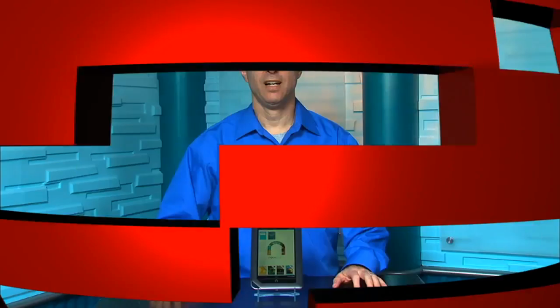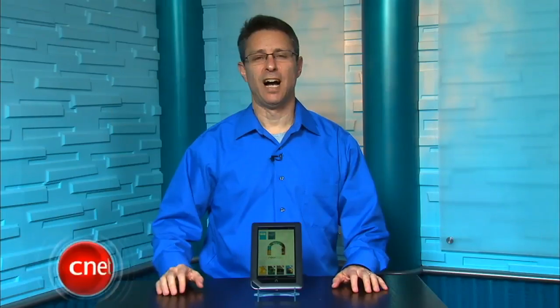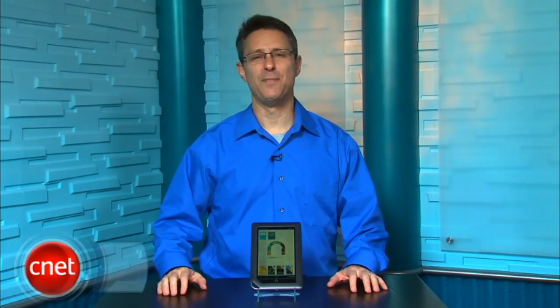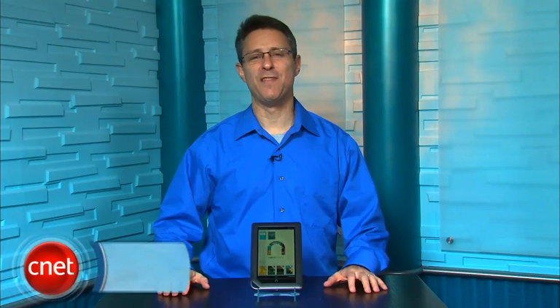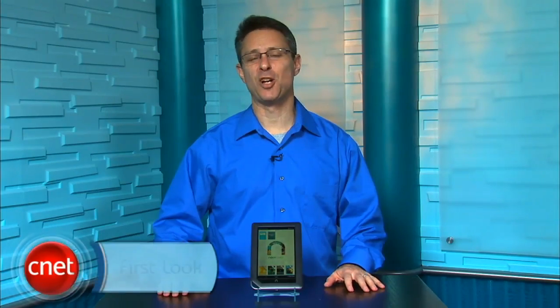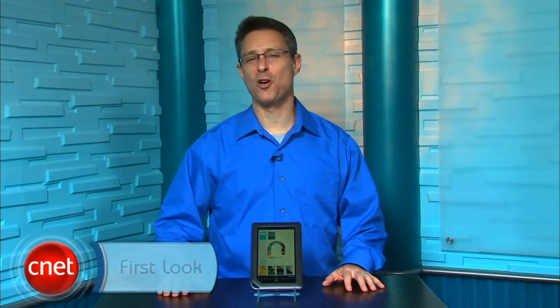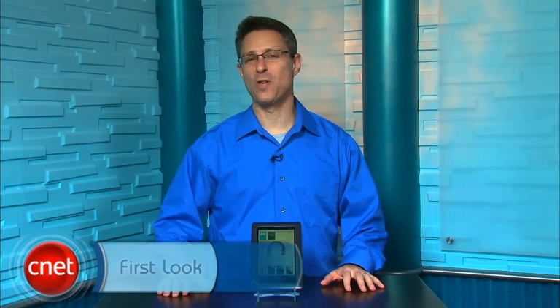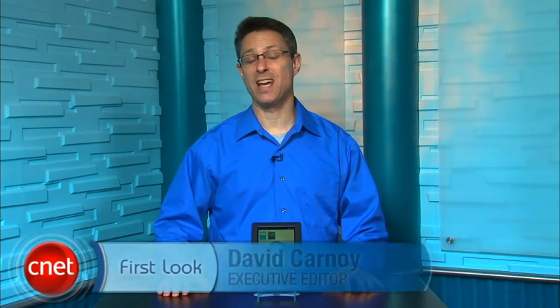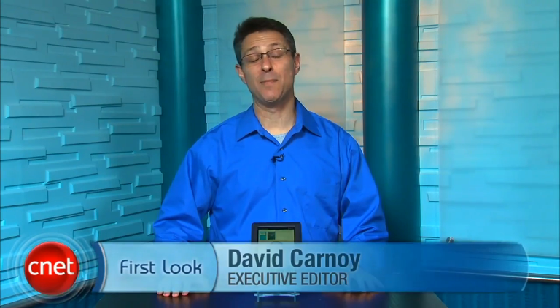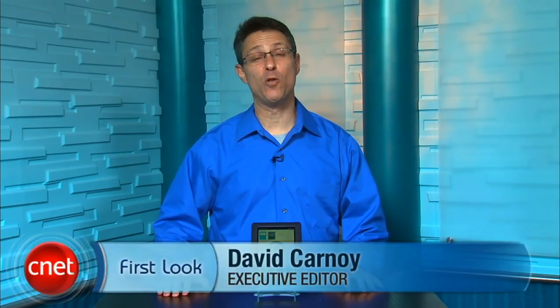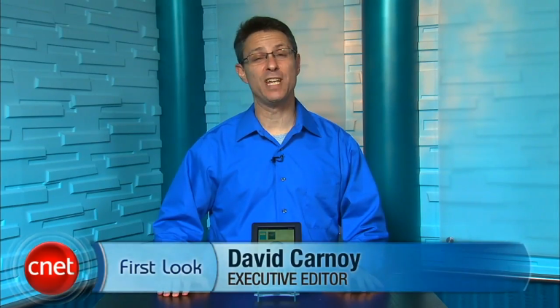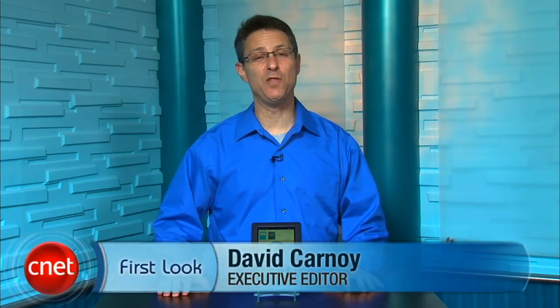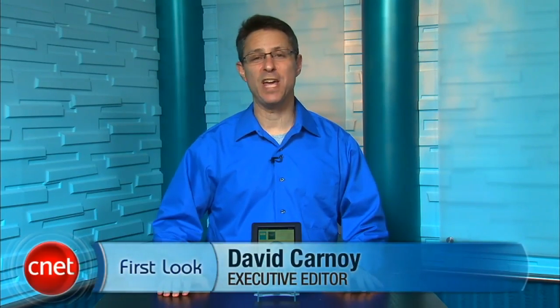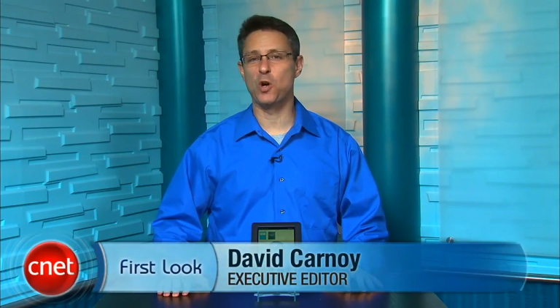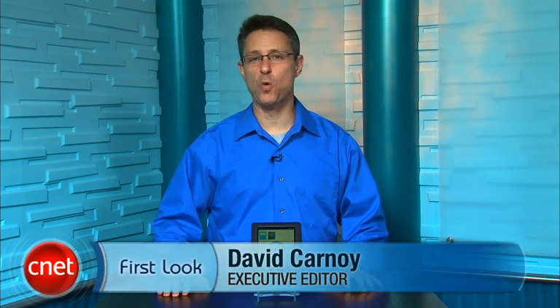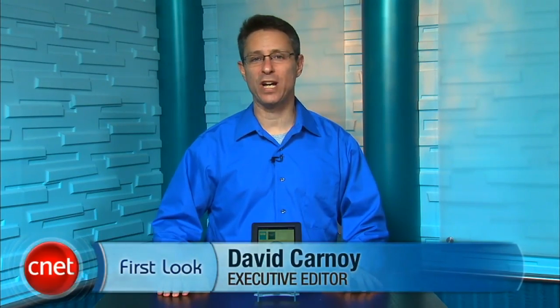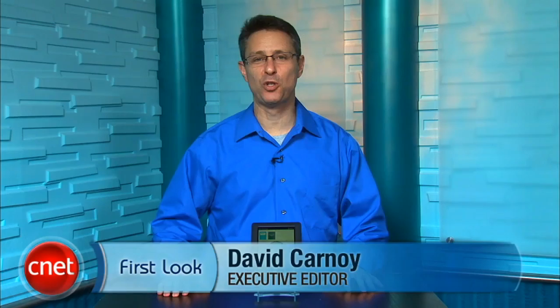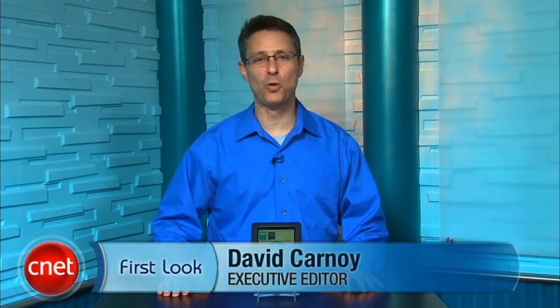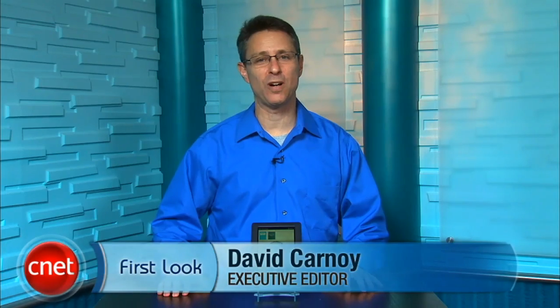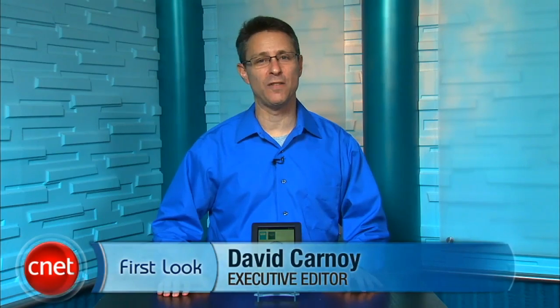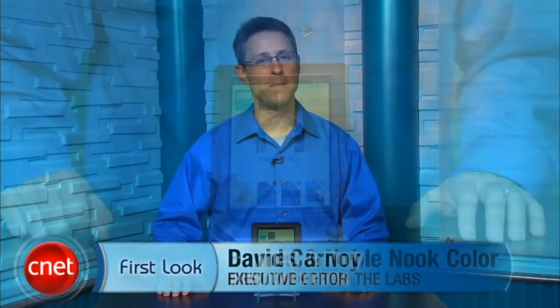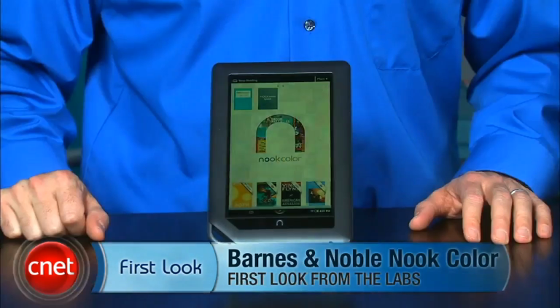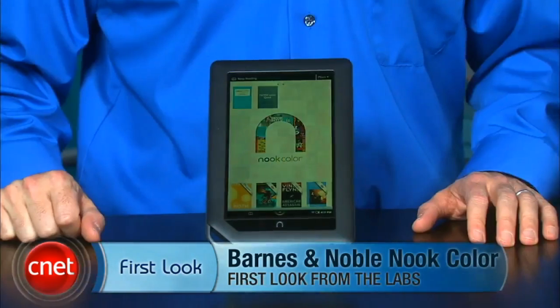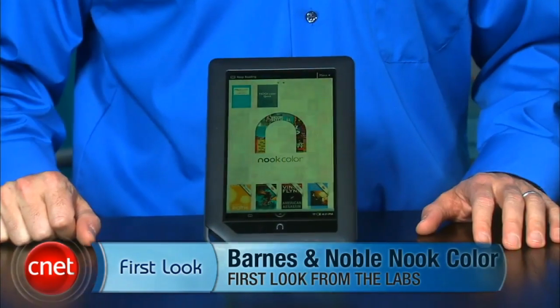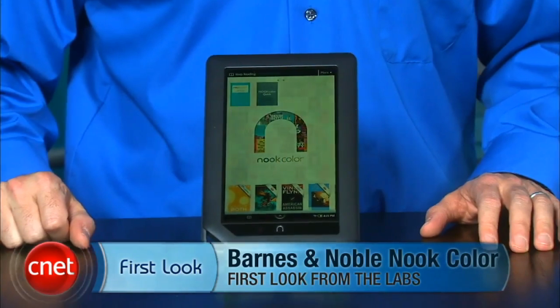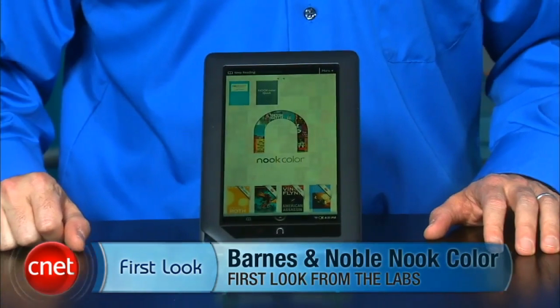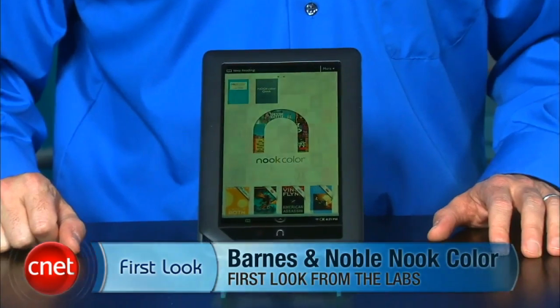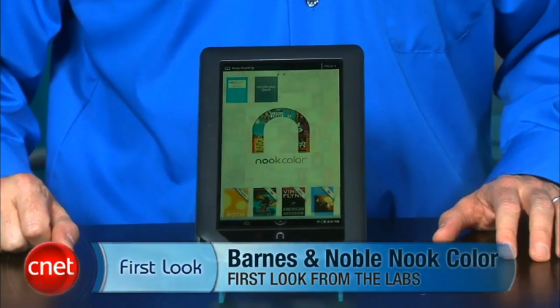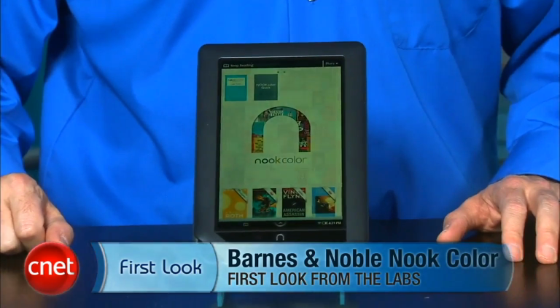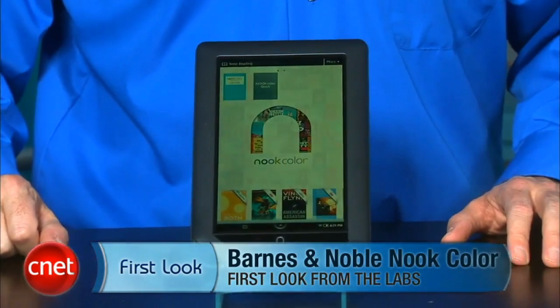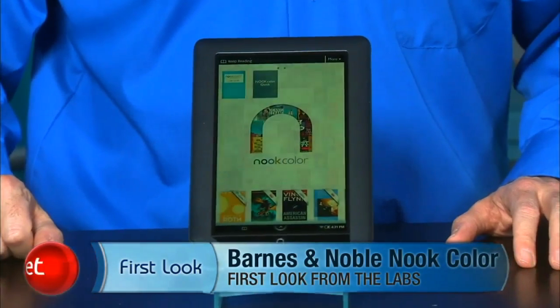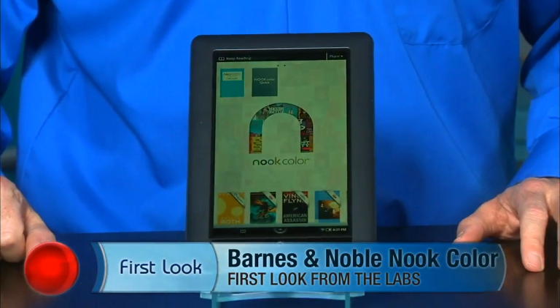Hi, I'm David Carnoy and I'm going to give you a quick tour of the Barnes & Noble Nook Color.